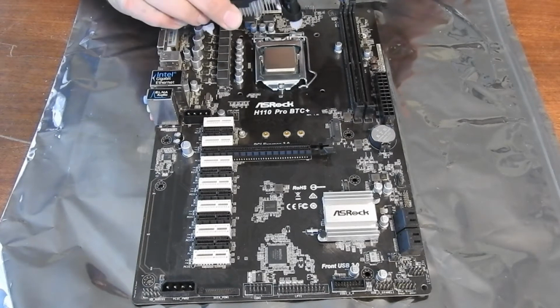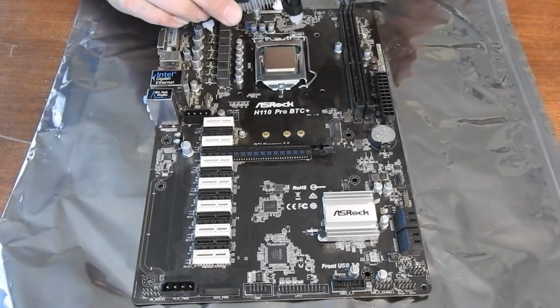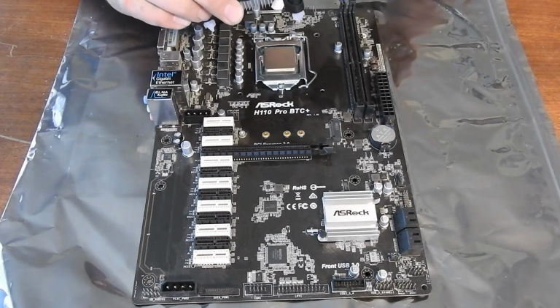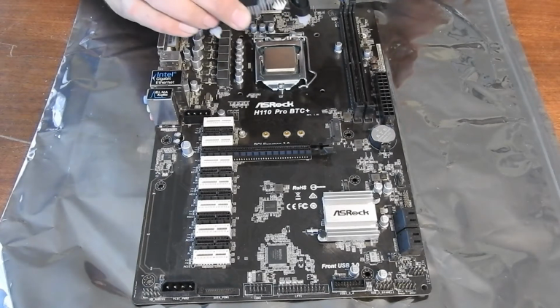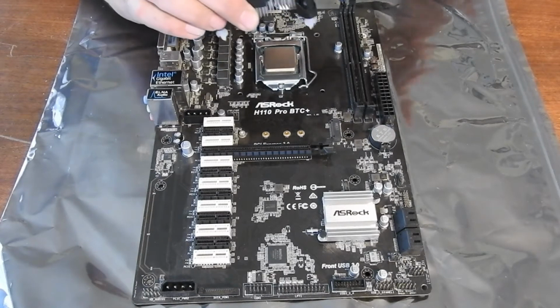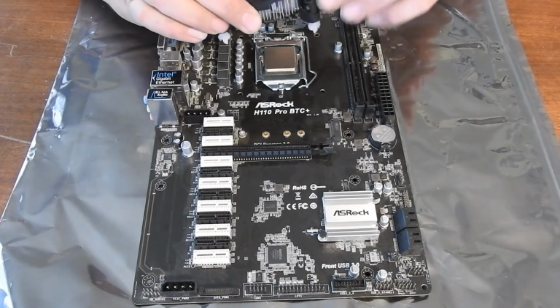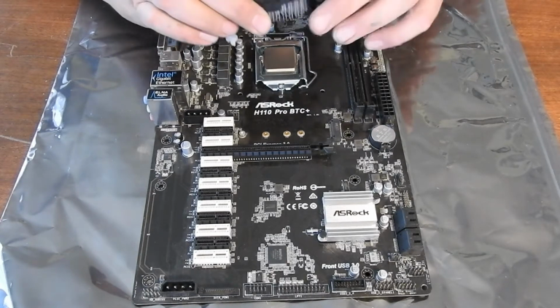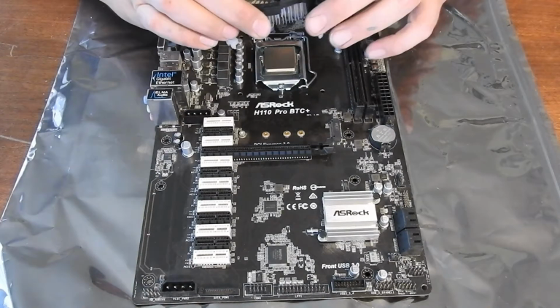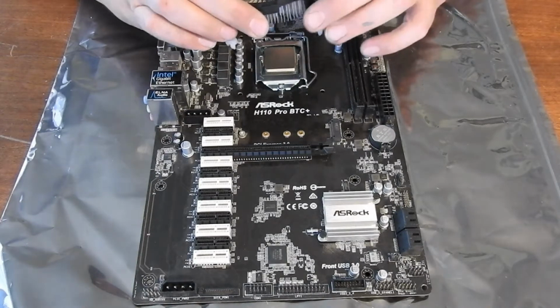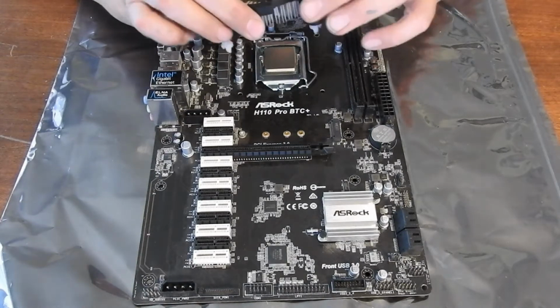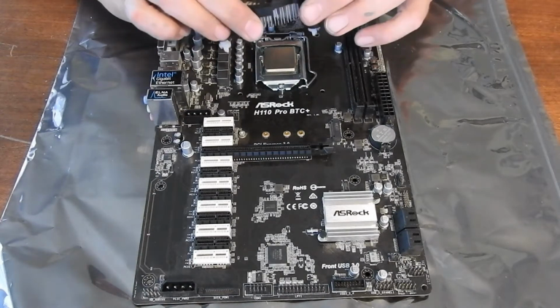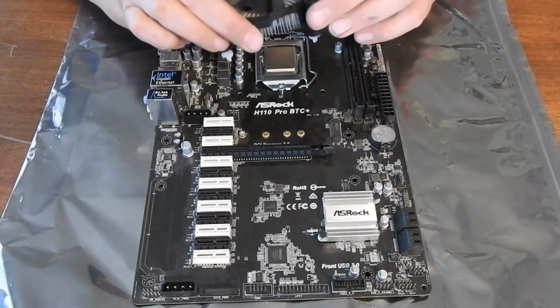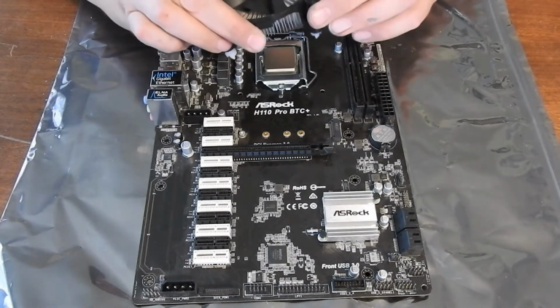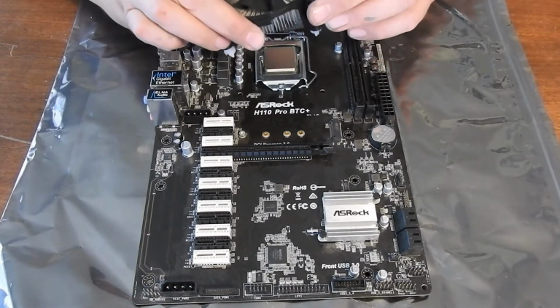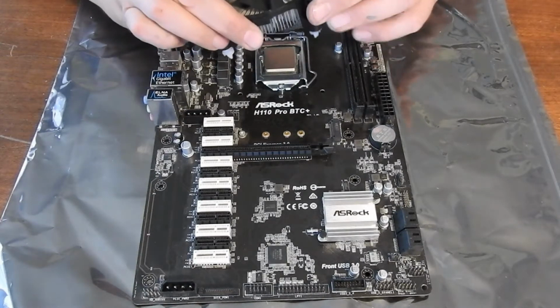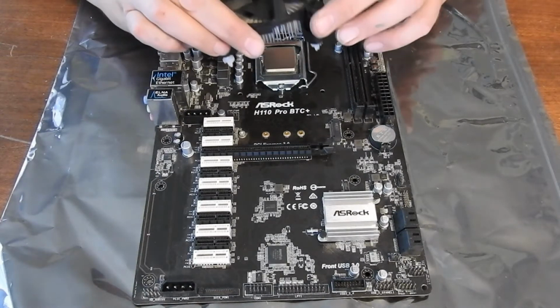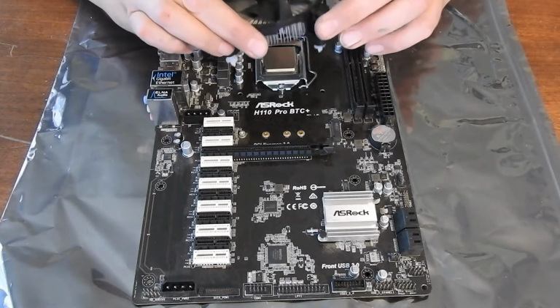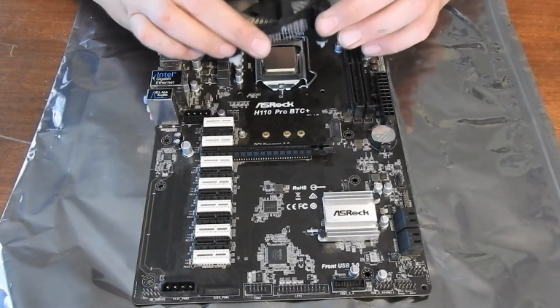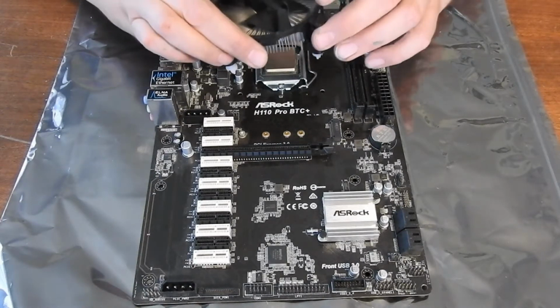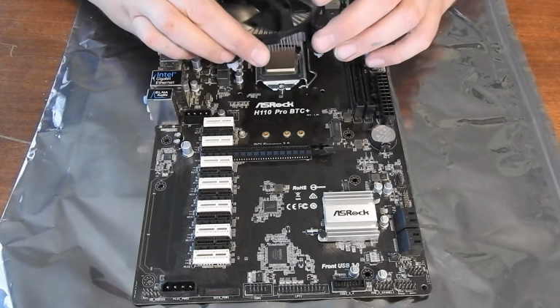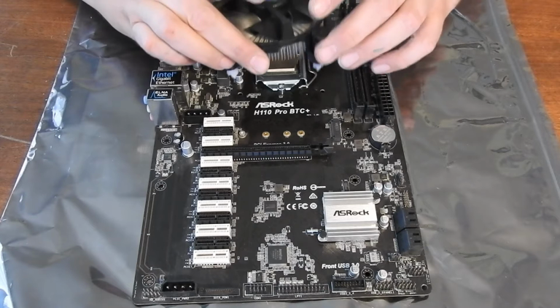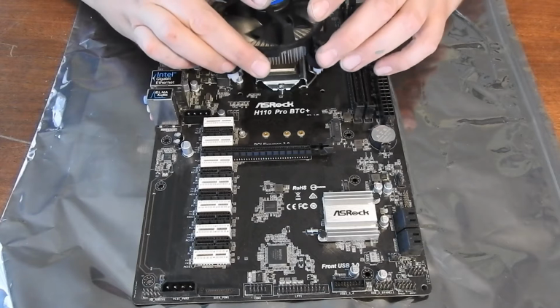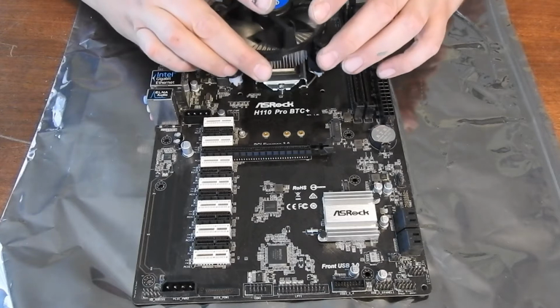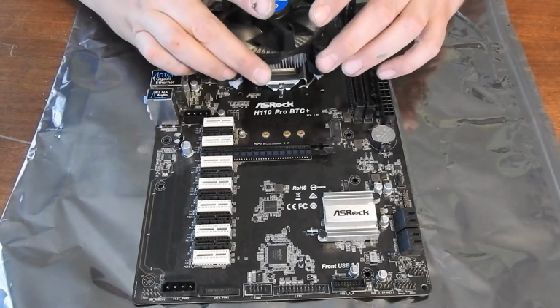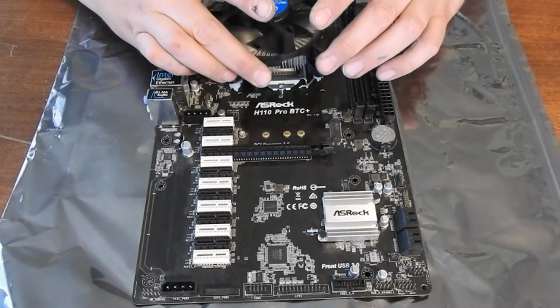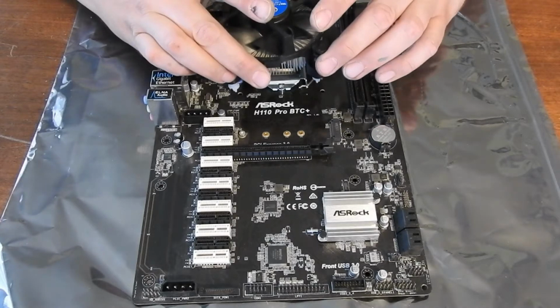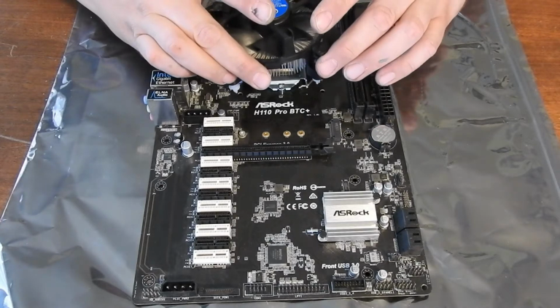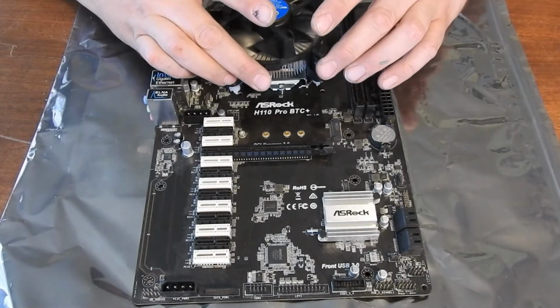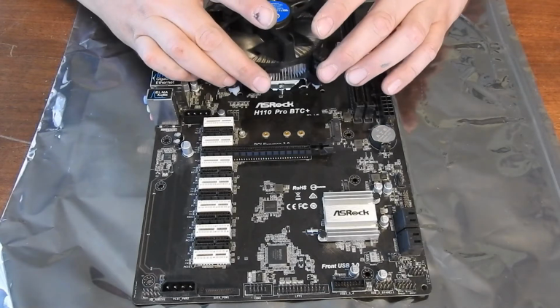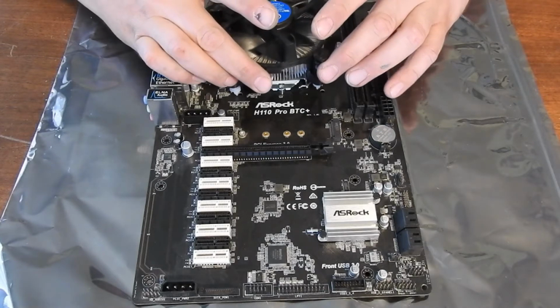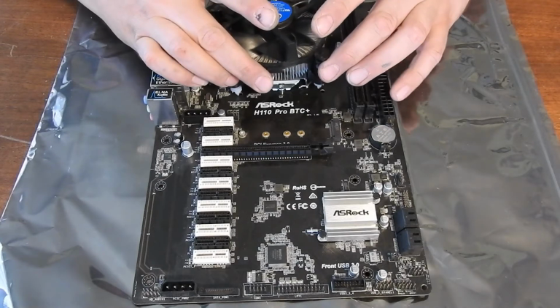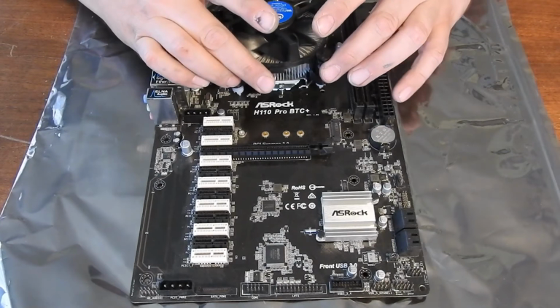Alright, so now we're going to add the CPU fan to the motherboard.